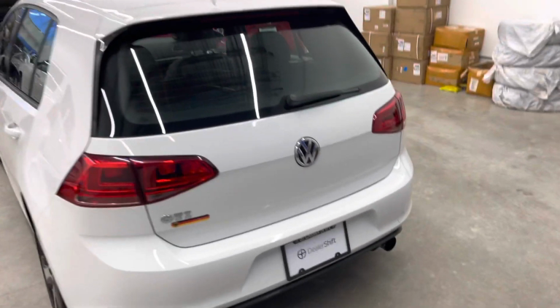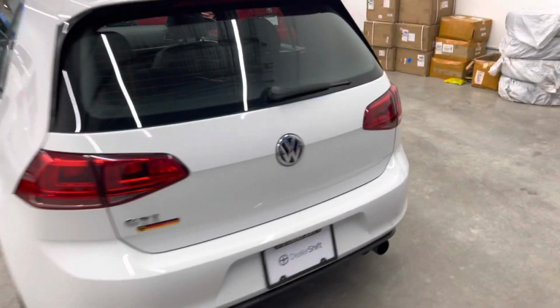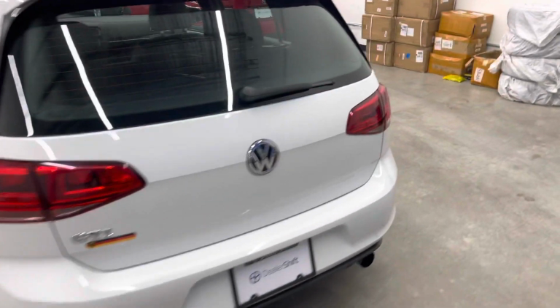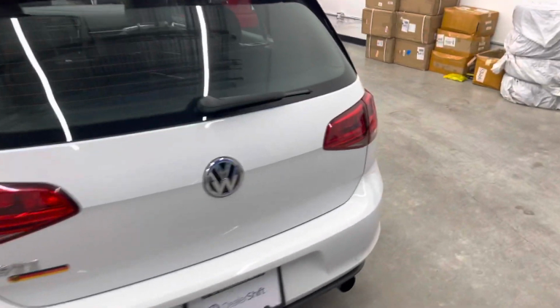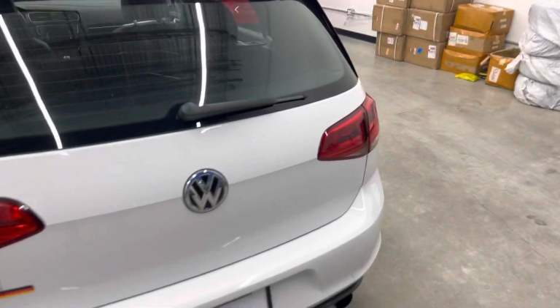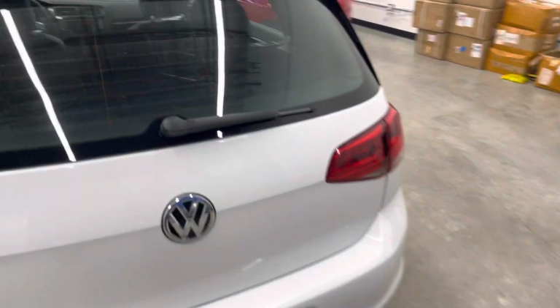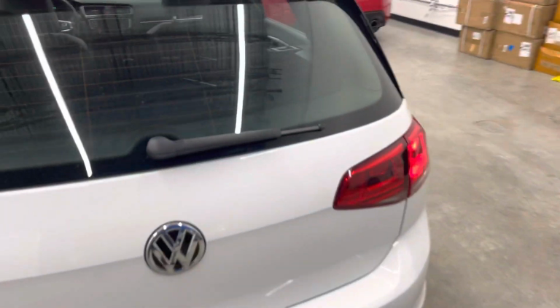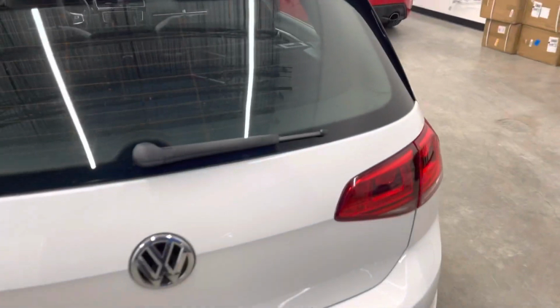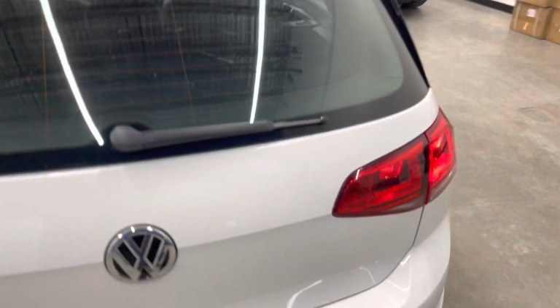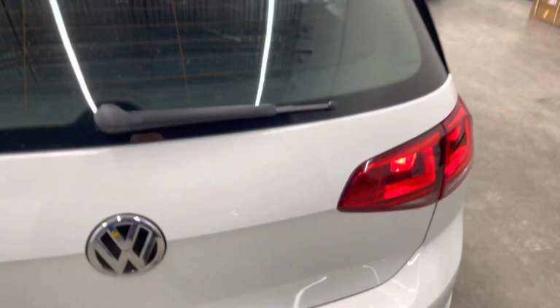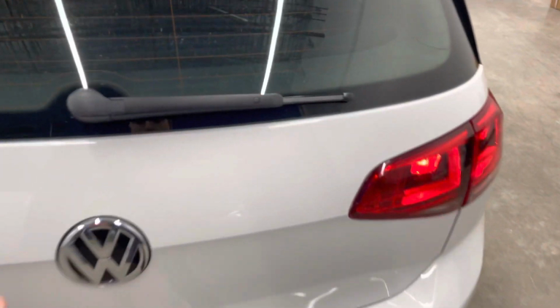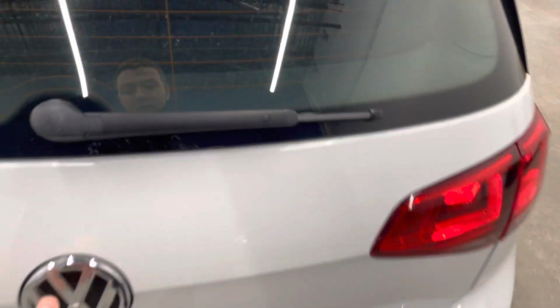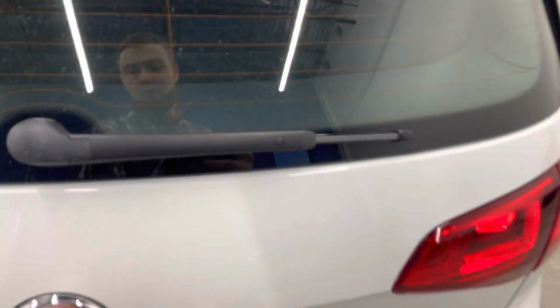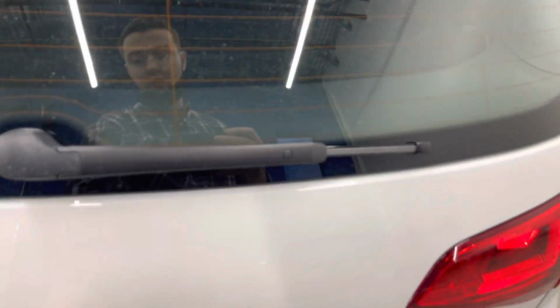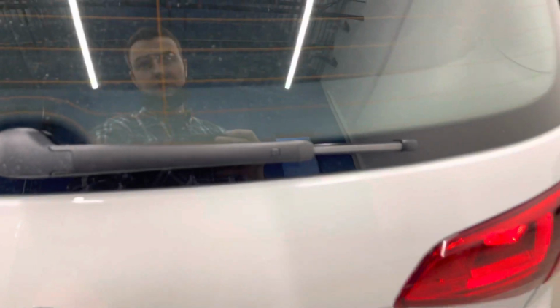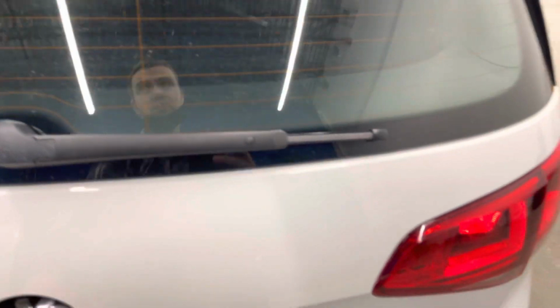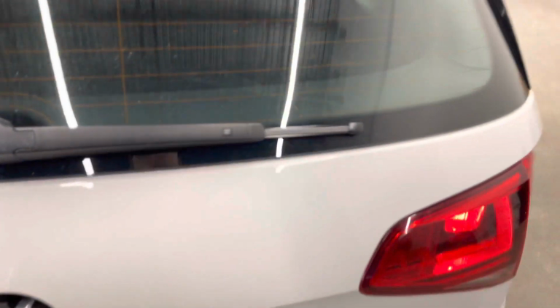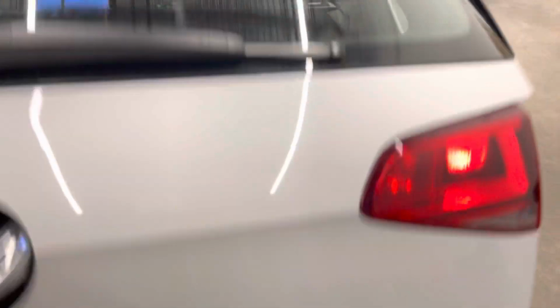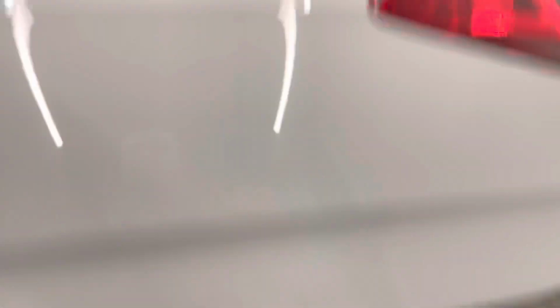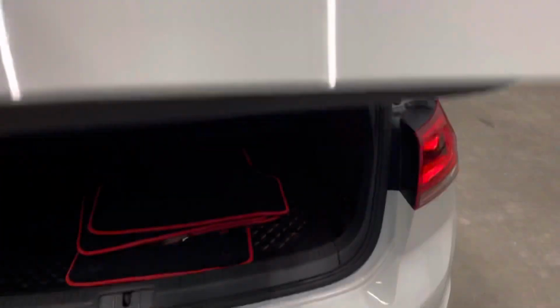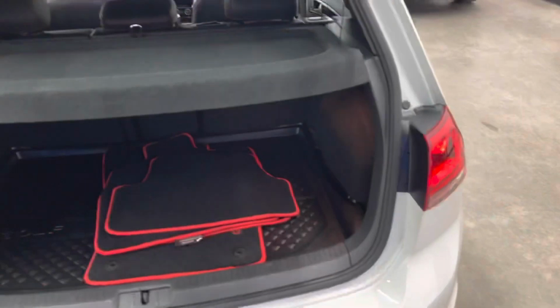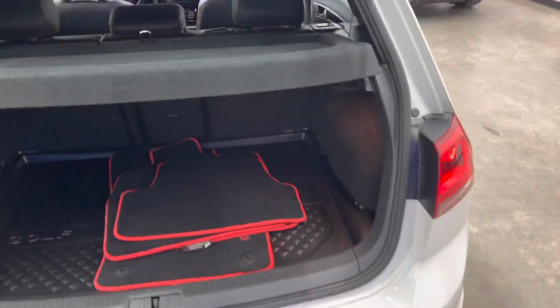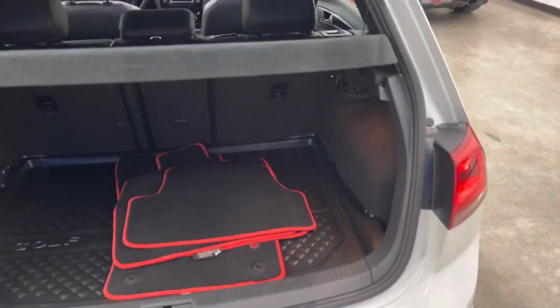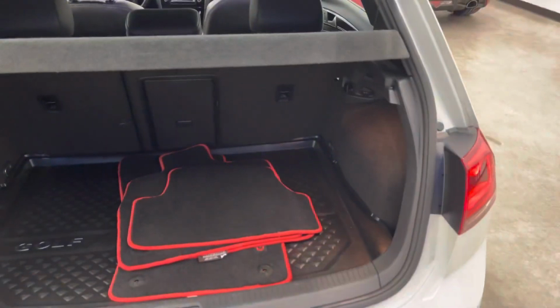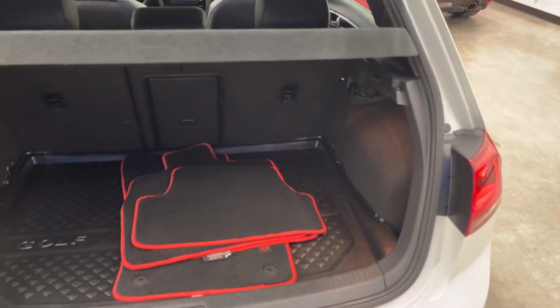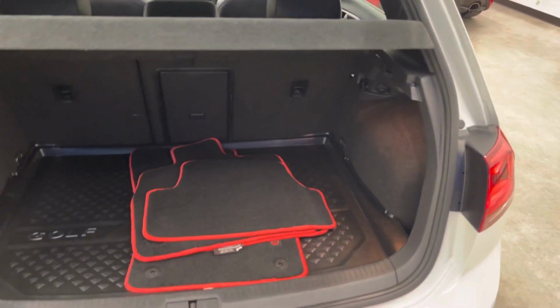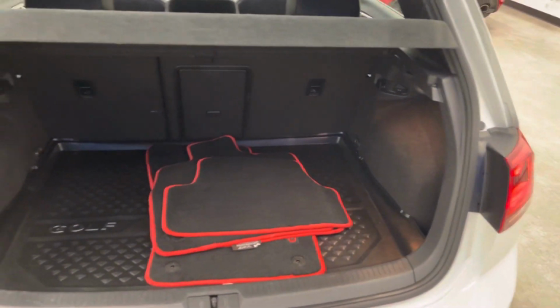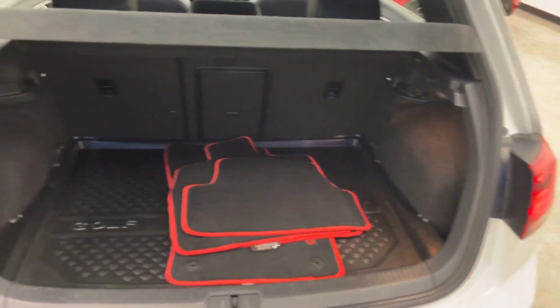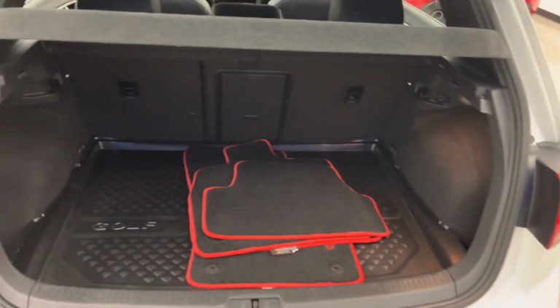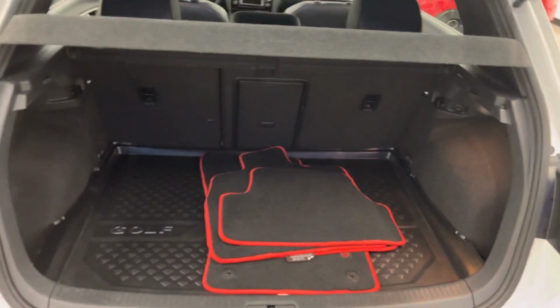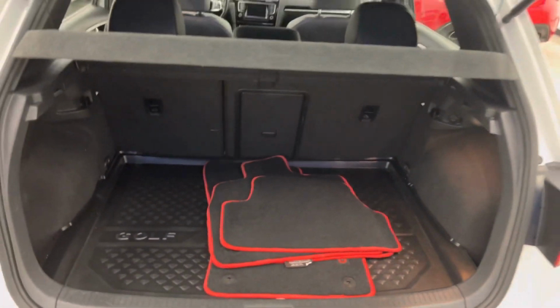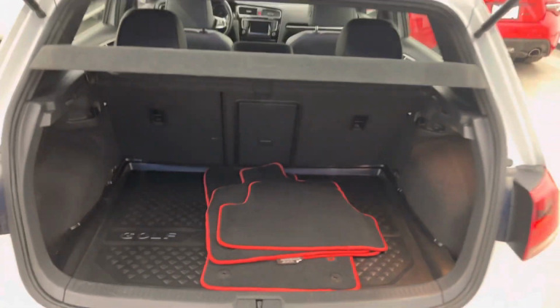This particular model is a two owner vehicle. We have two sets of keys for it. It's really clean inside and out.